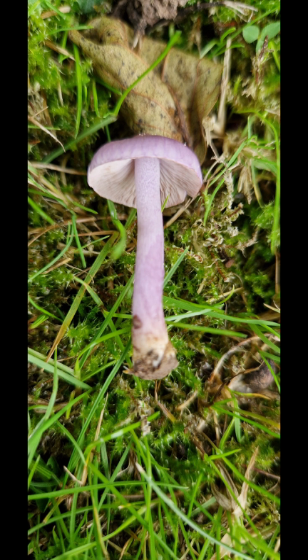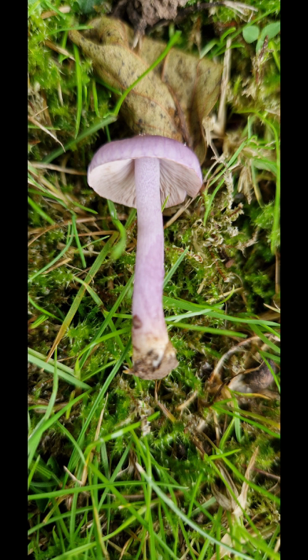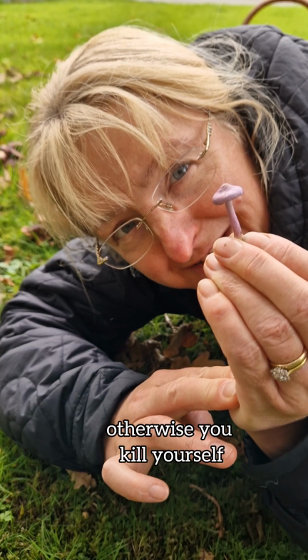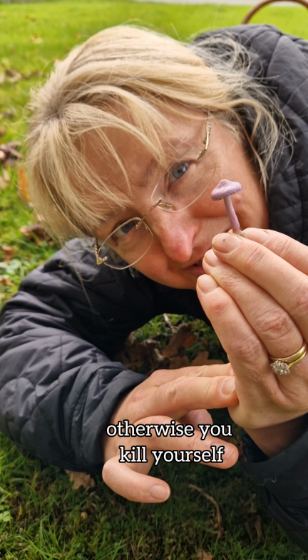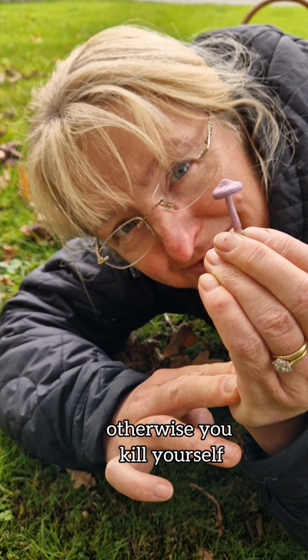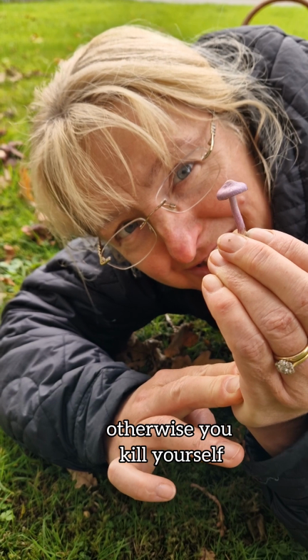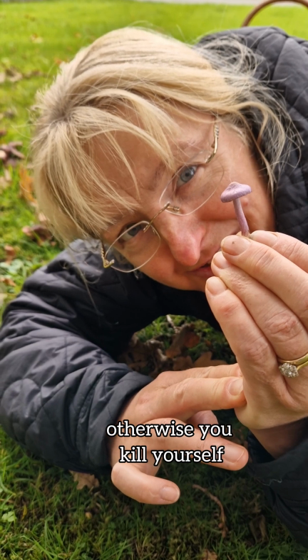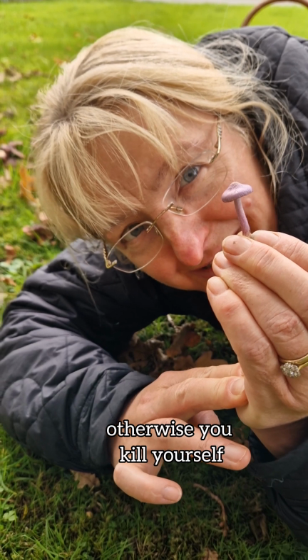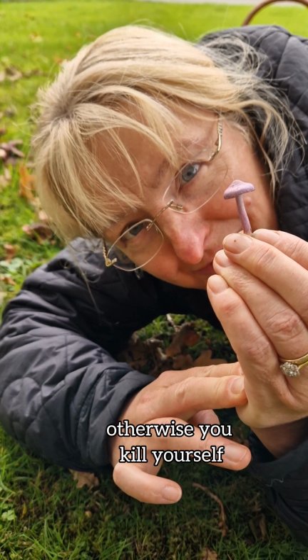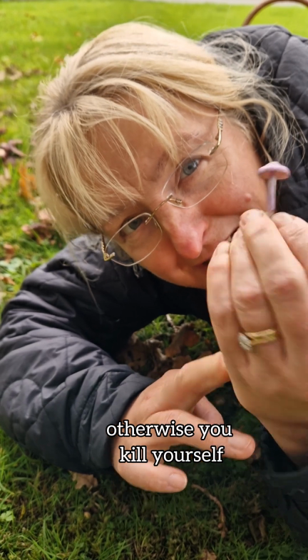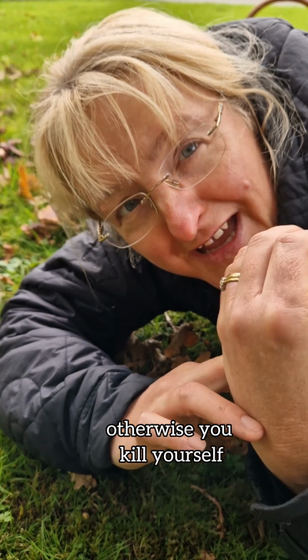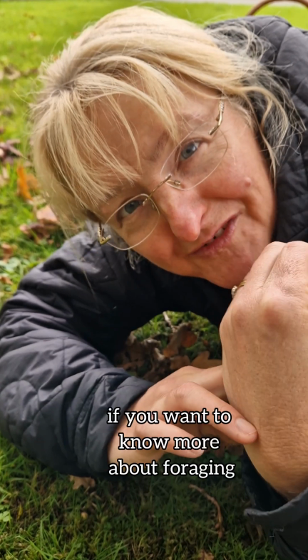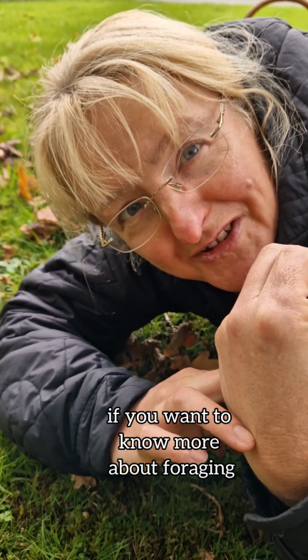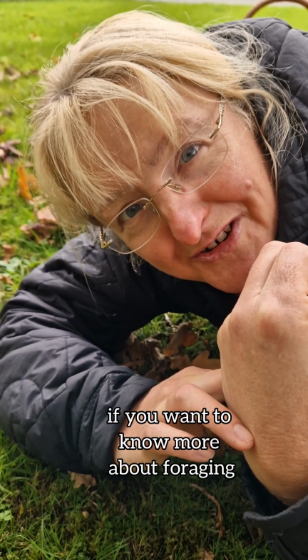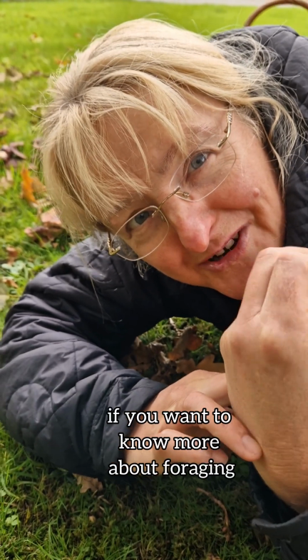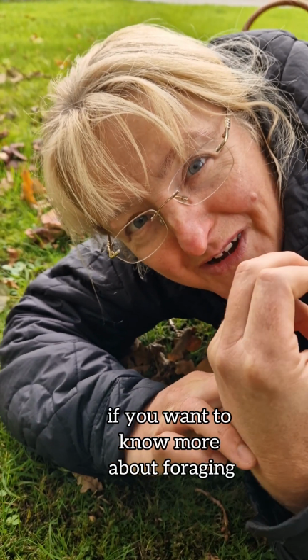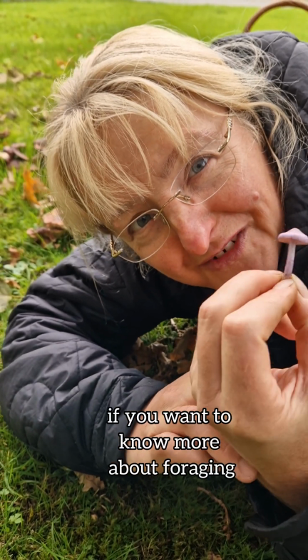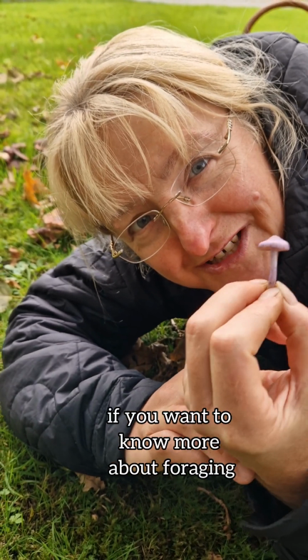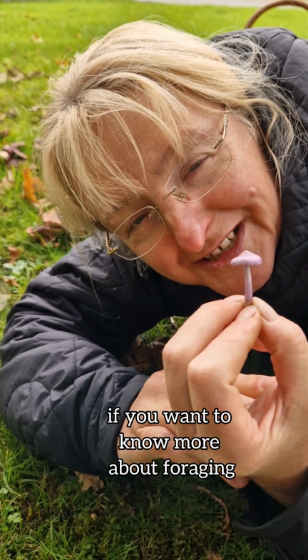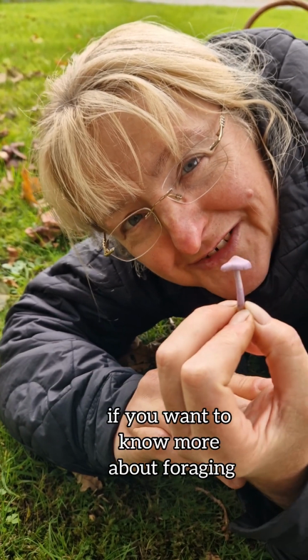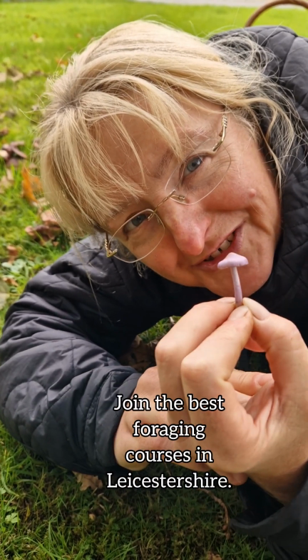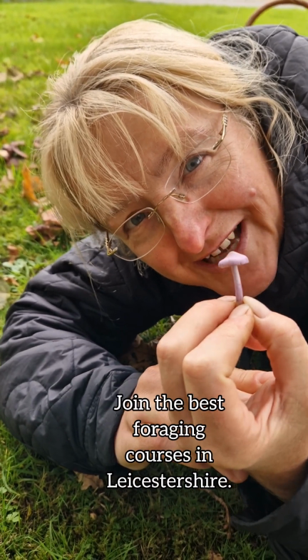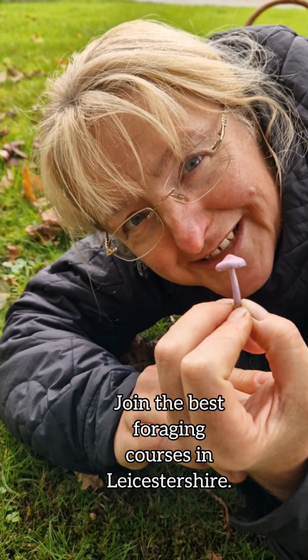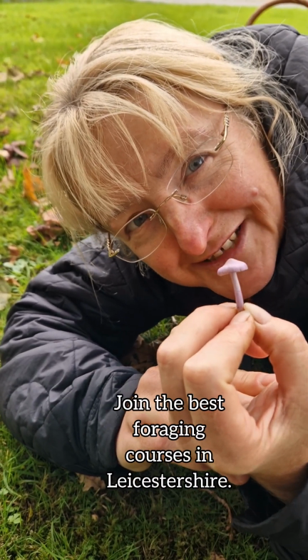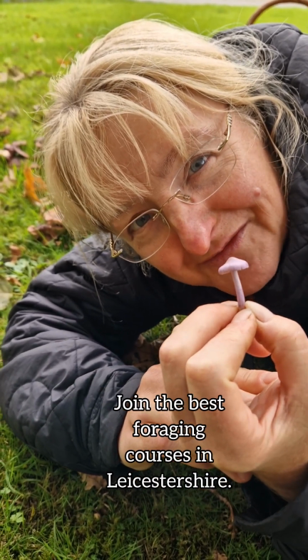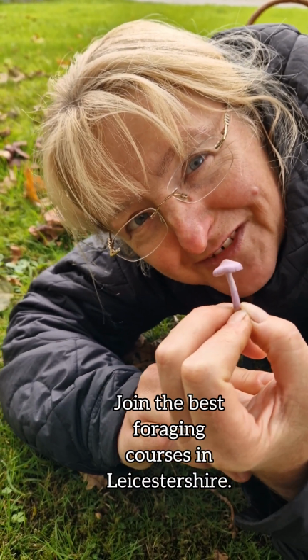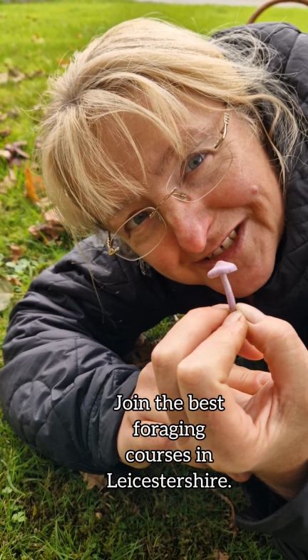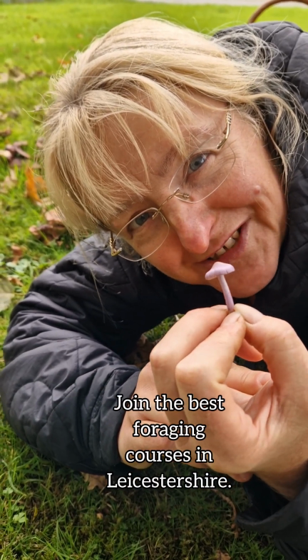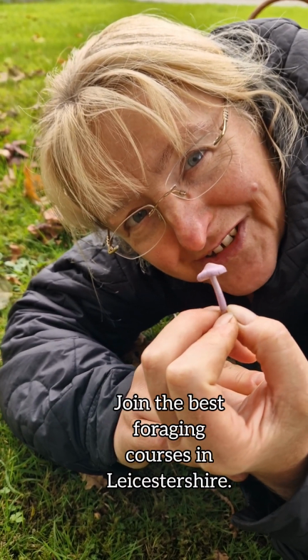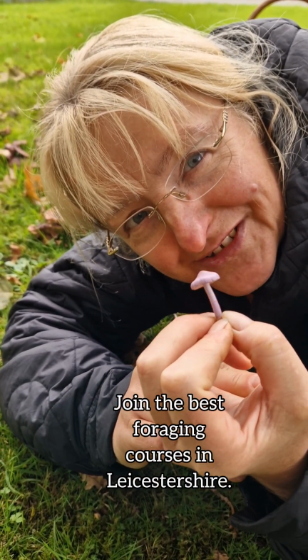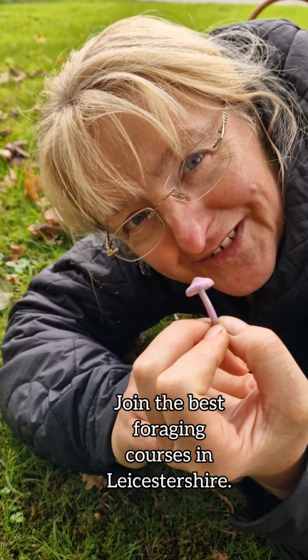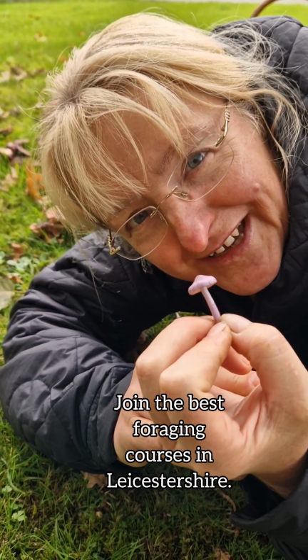Otherwise you could kill yourself. If you want to know more about foraging, do join us at charnwoodforaging.co.uk.